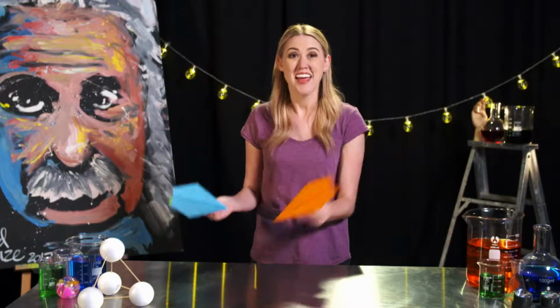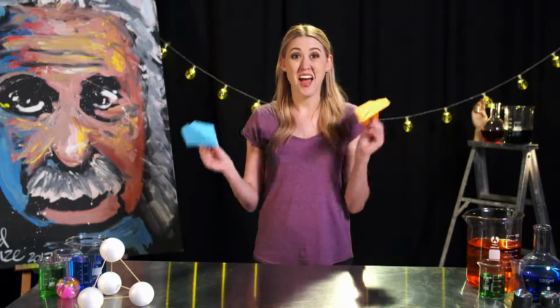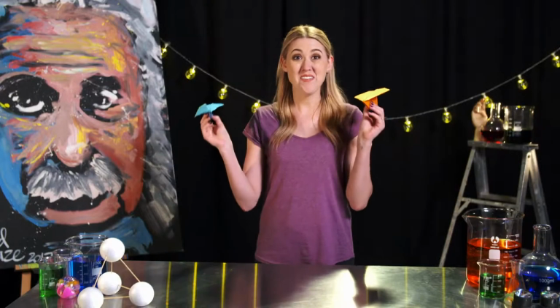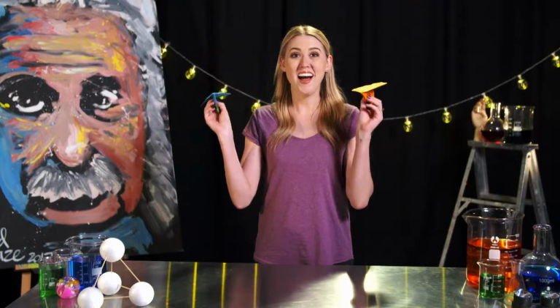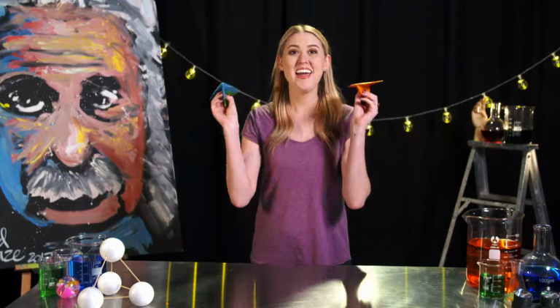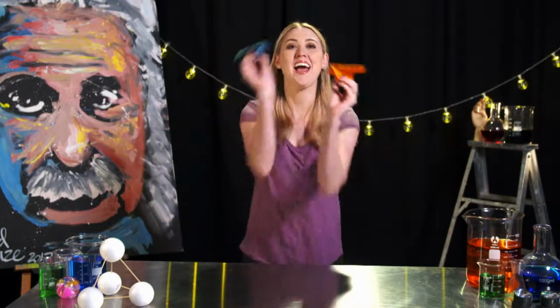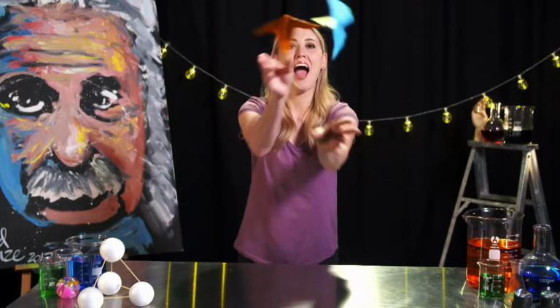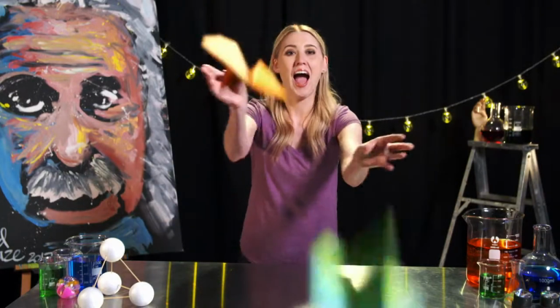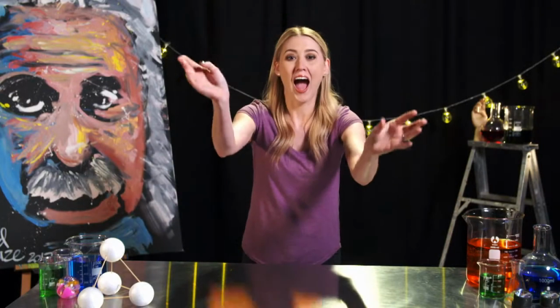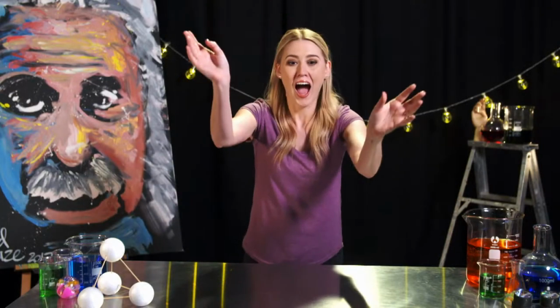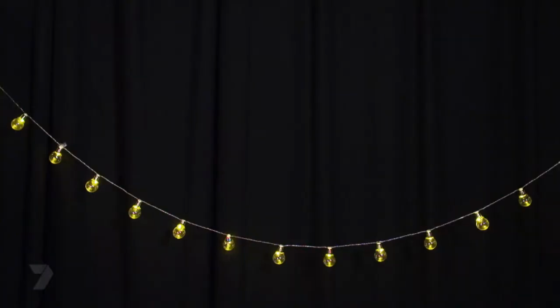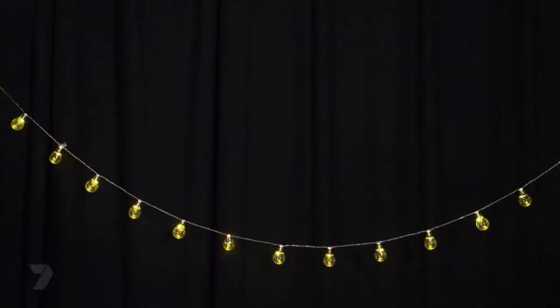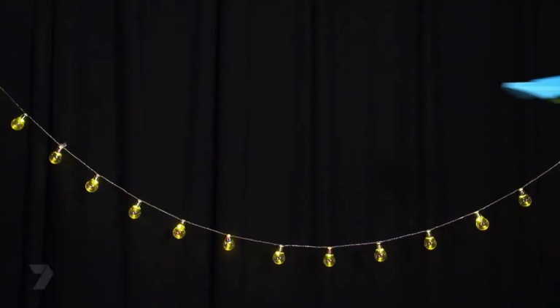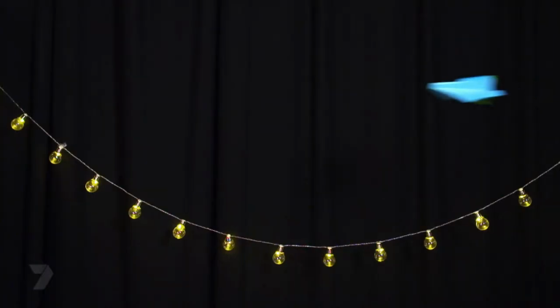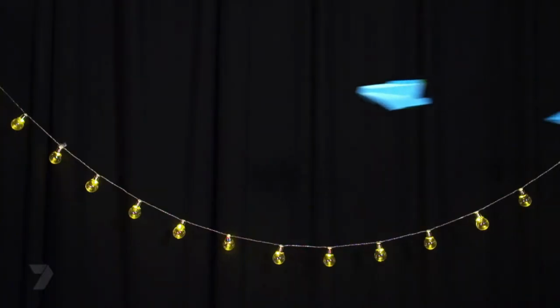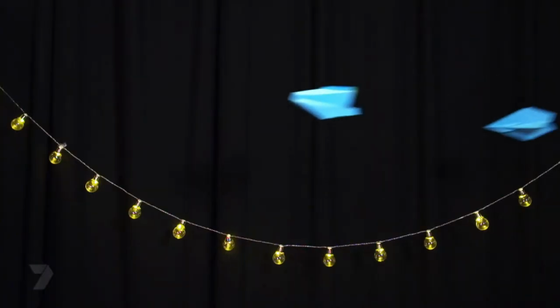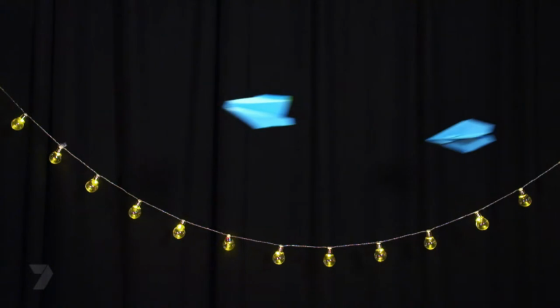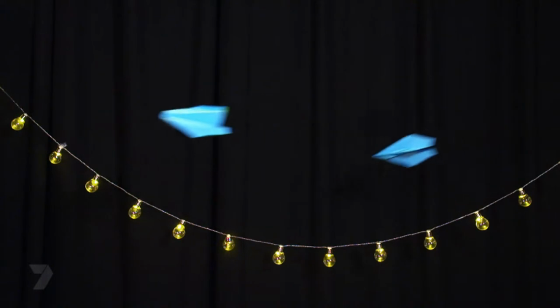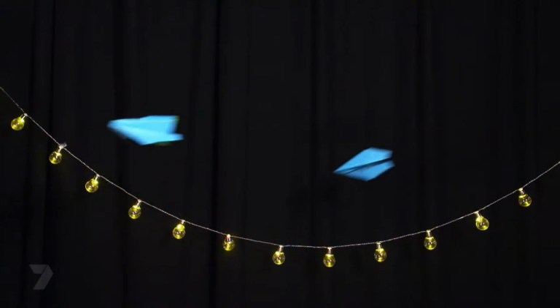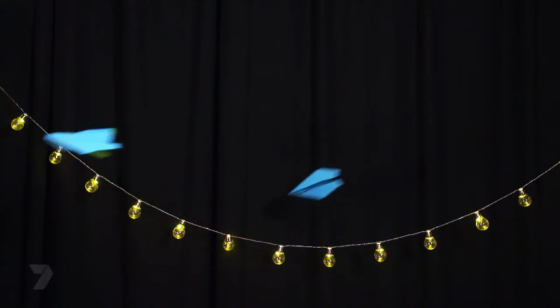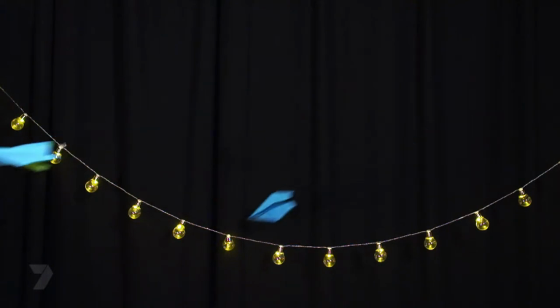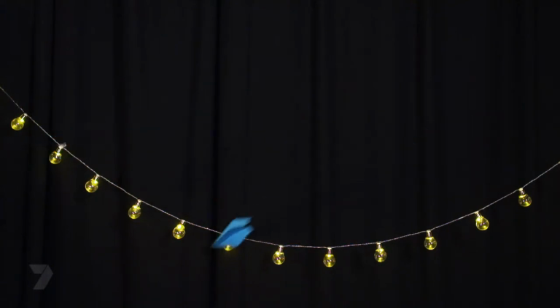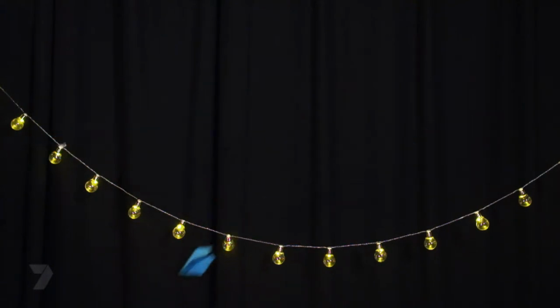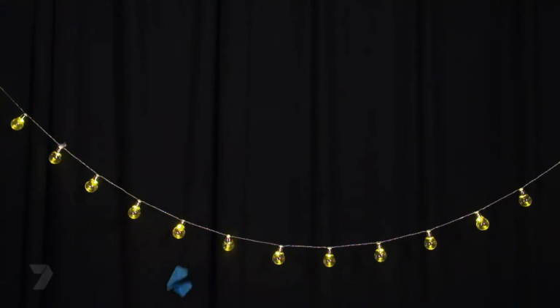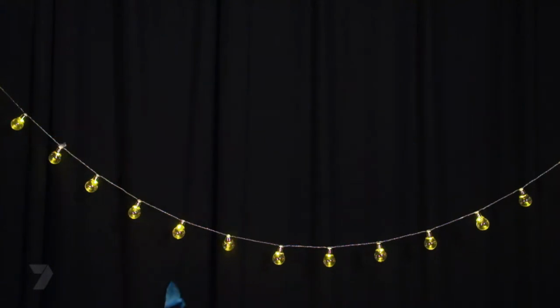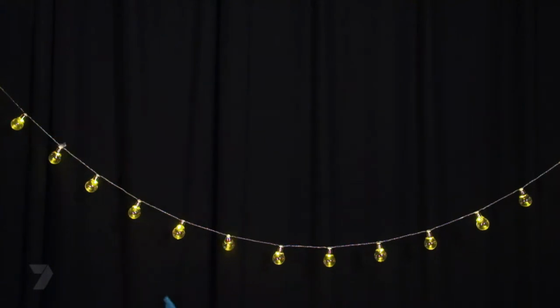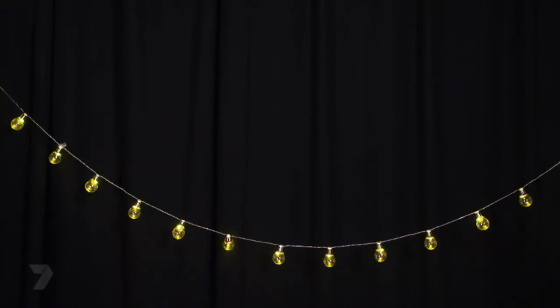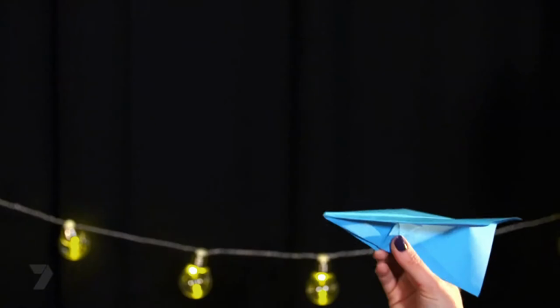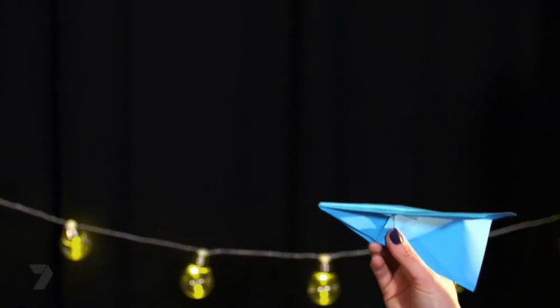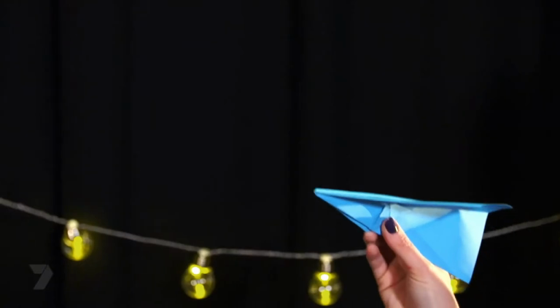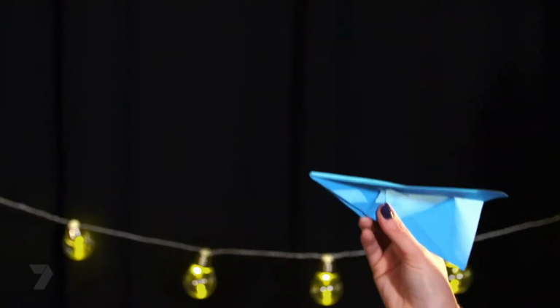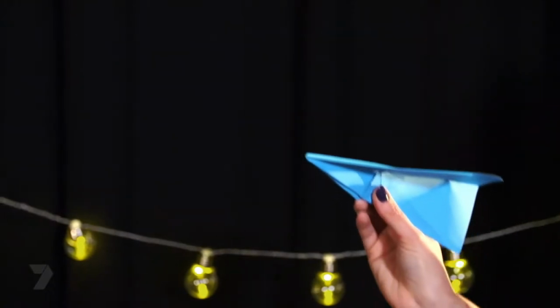Happy flying! This is Jackie, your pilot, preparing for landing.